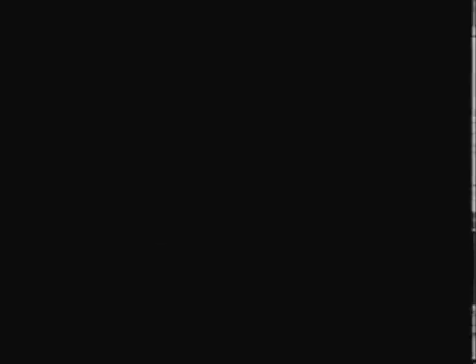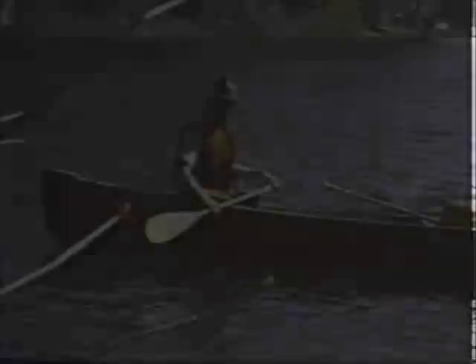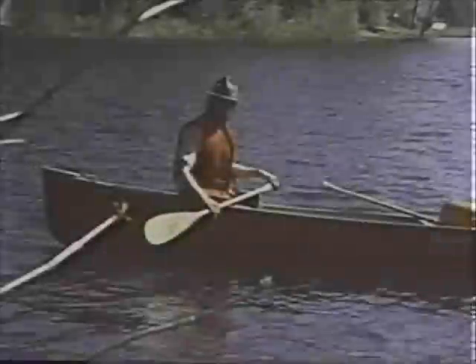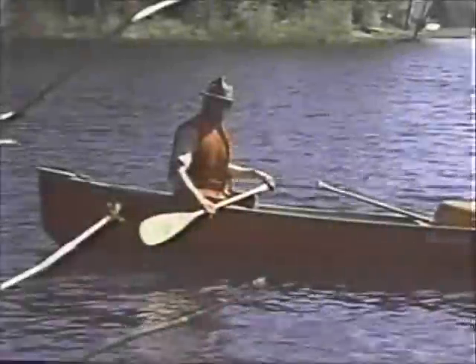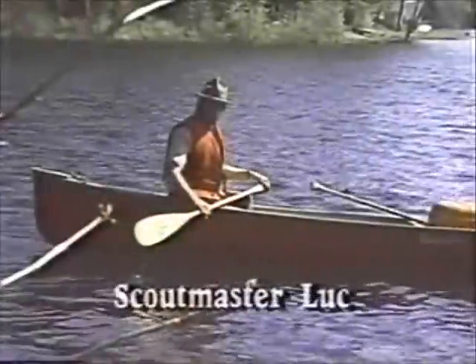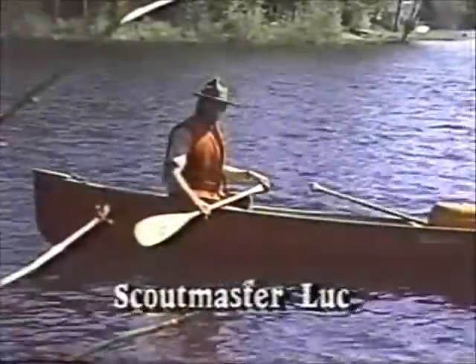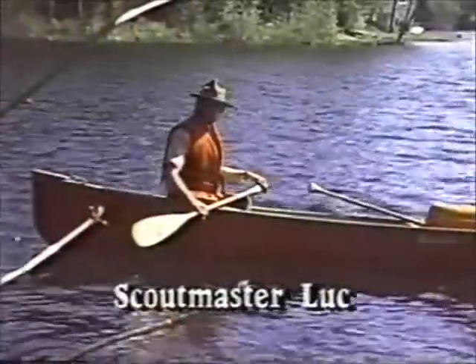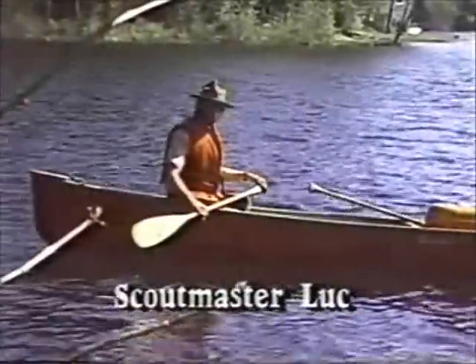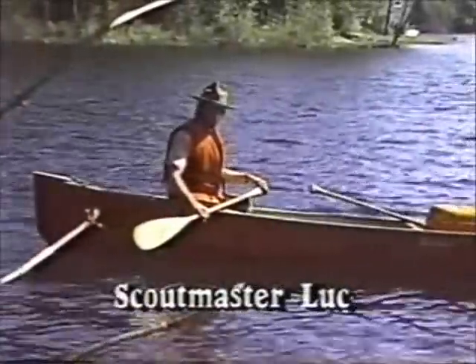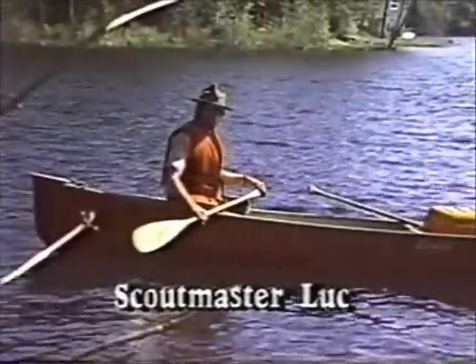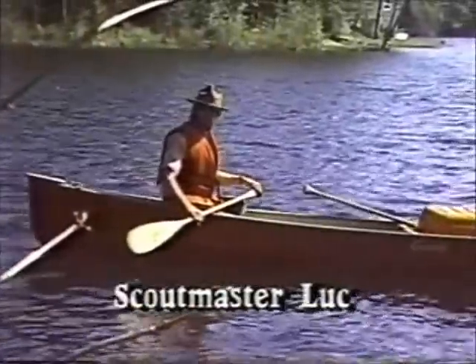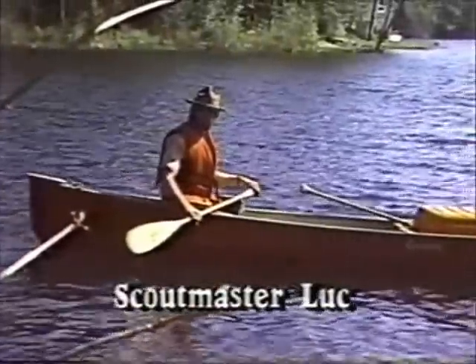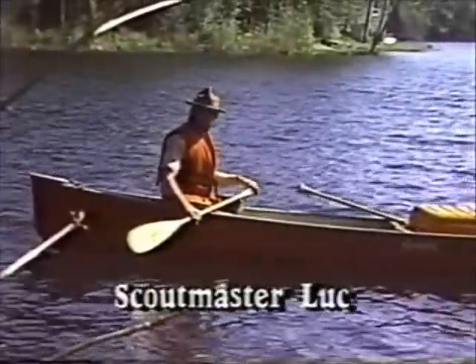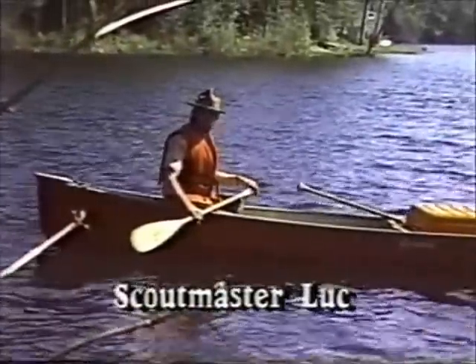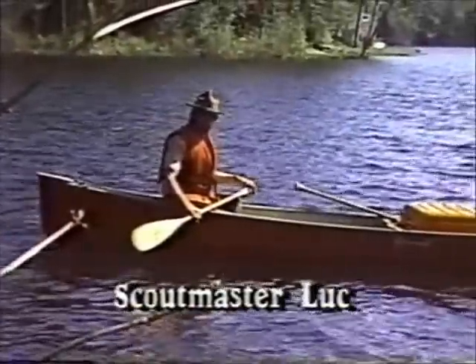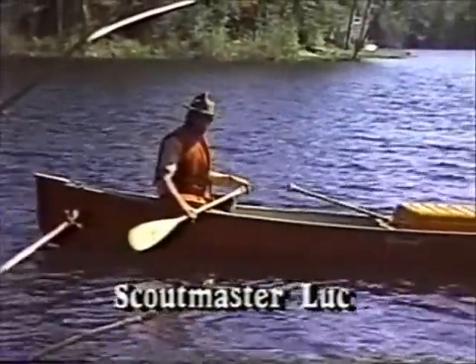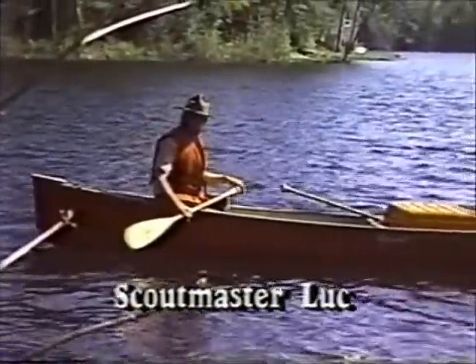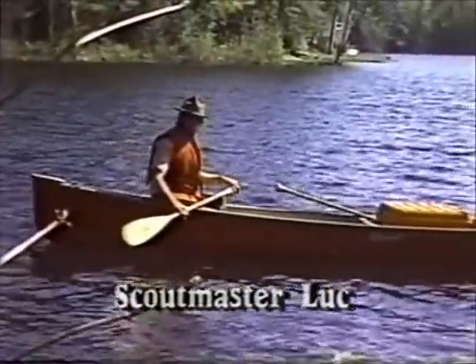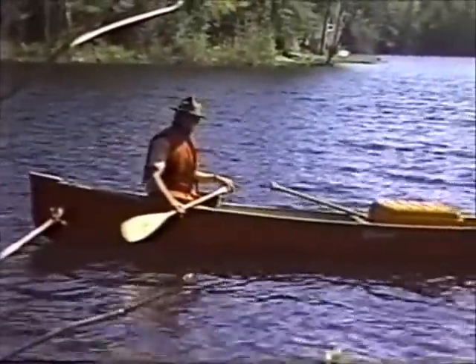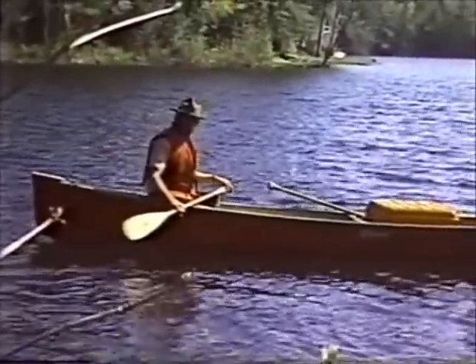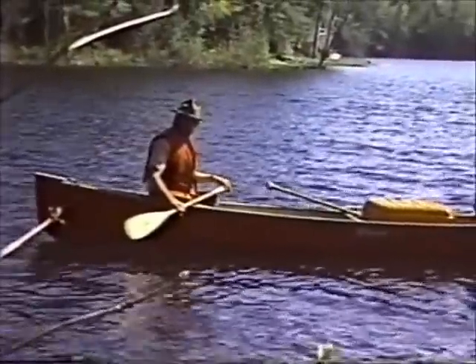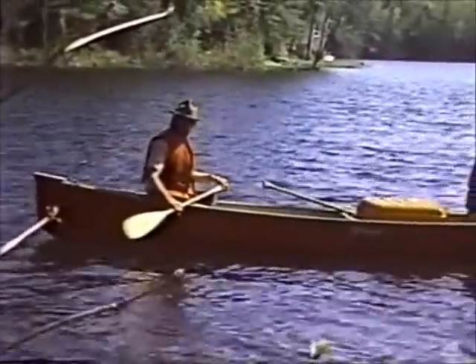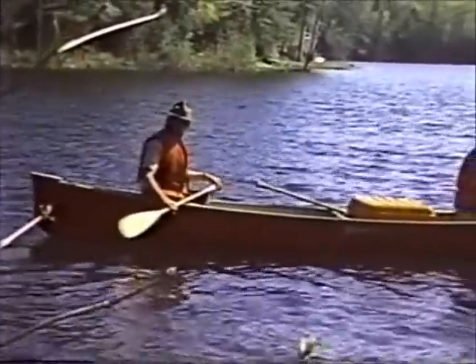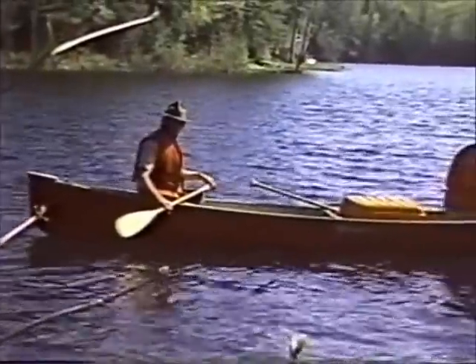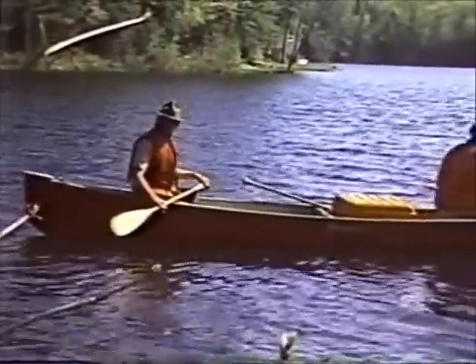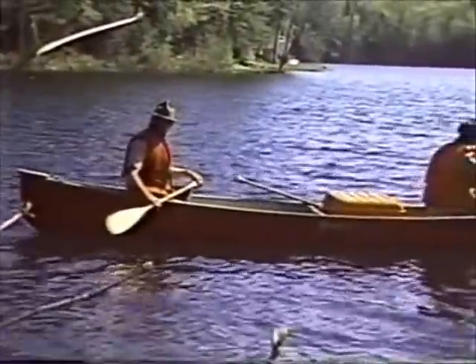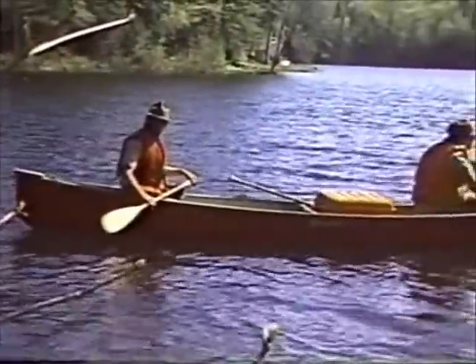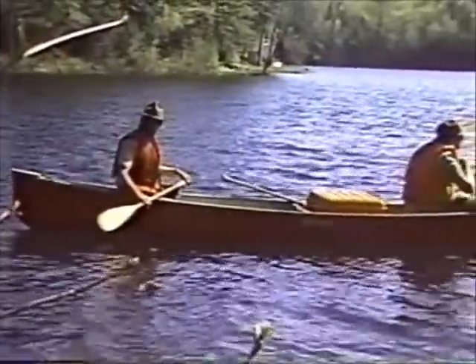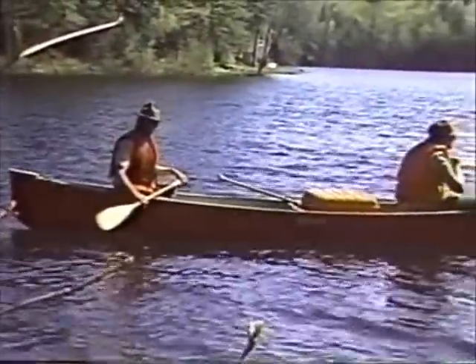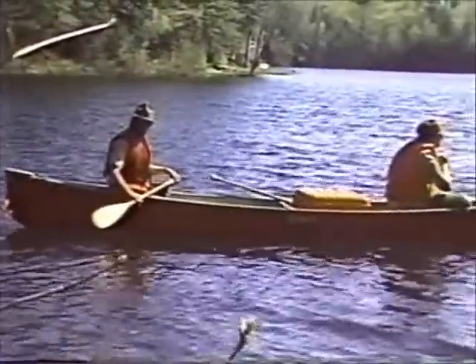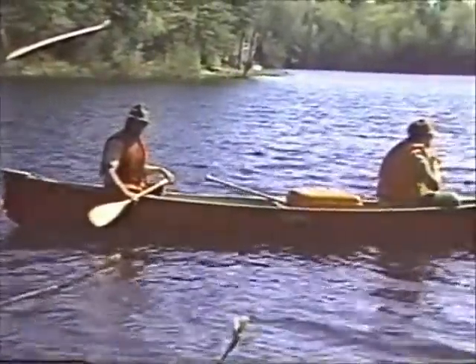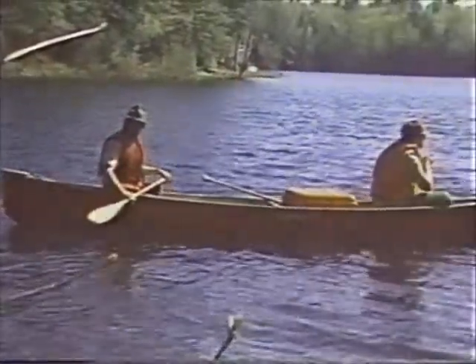In just a moment, we'll be right back to show you how a canoe's bottom affects its use.